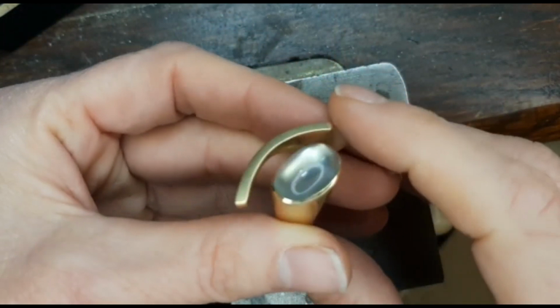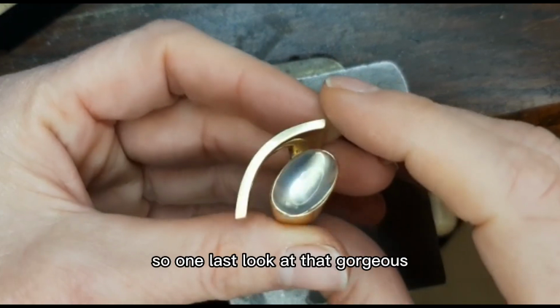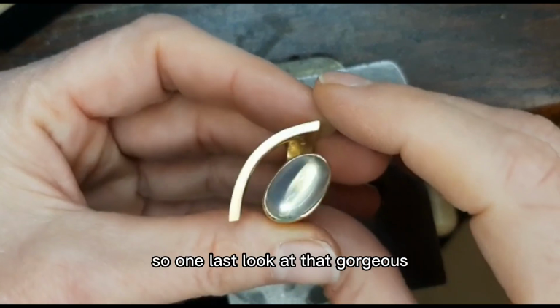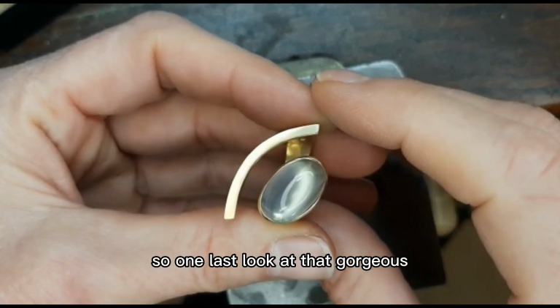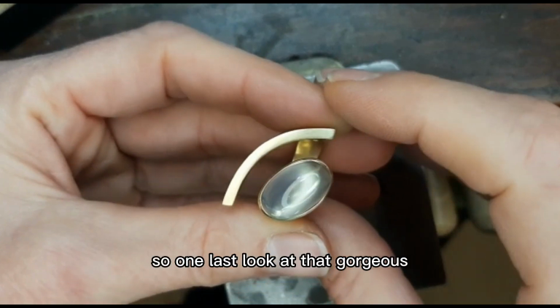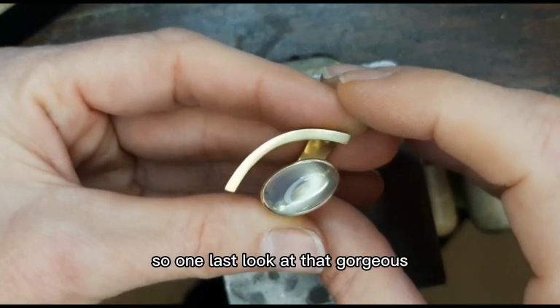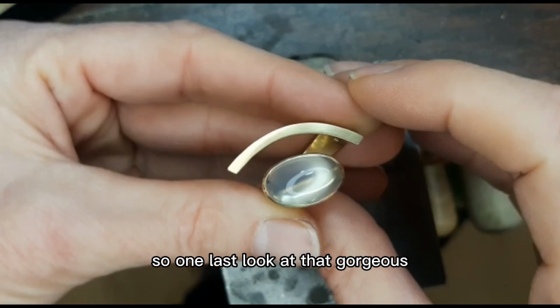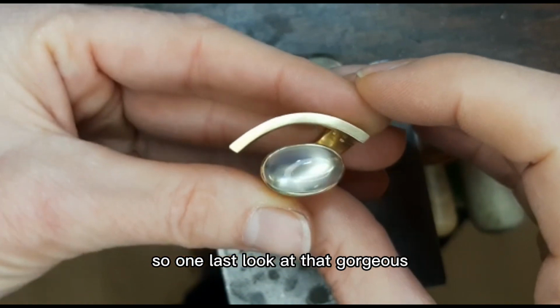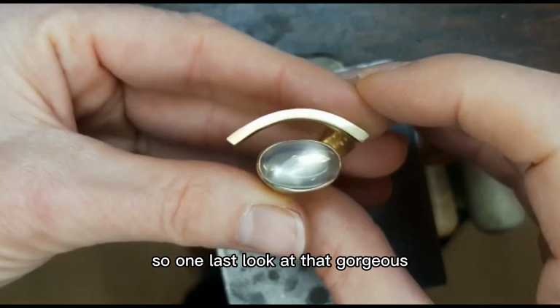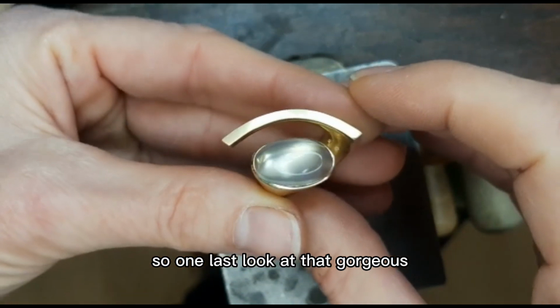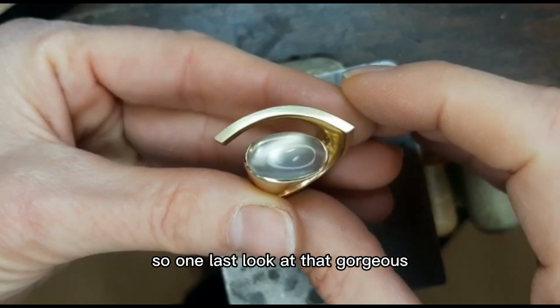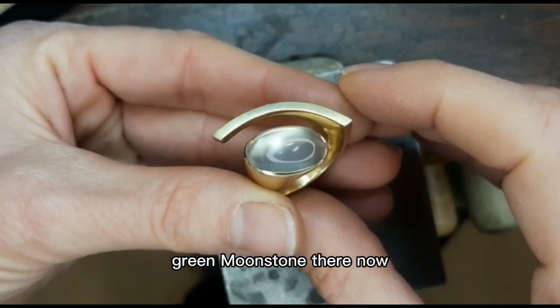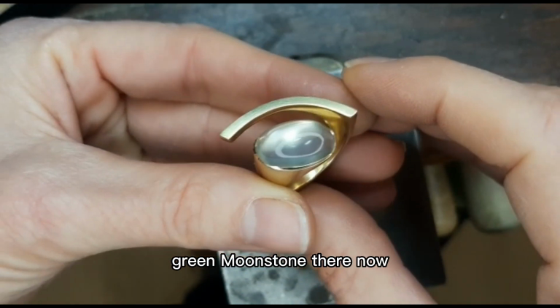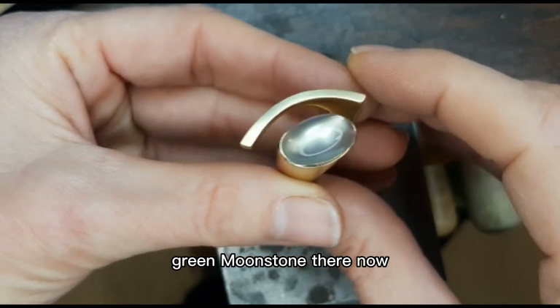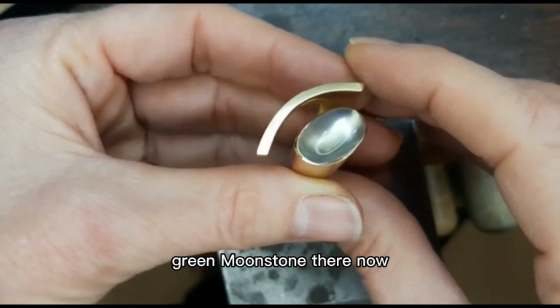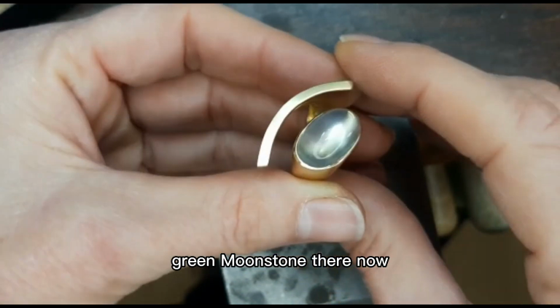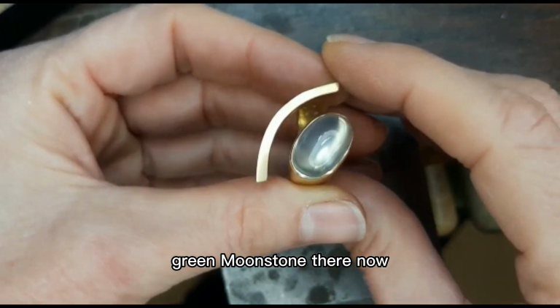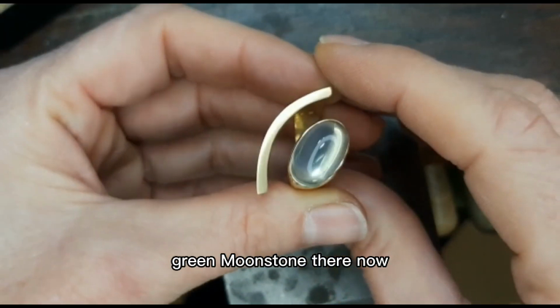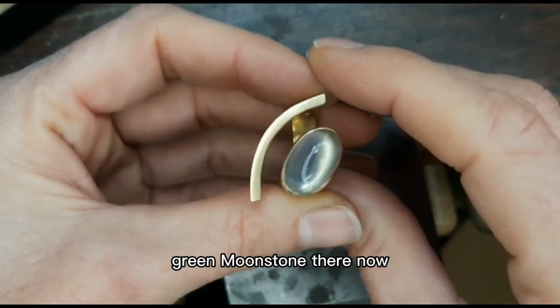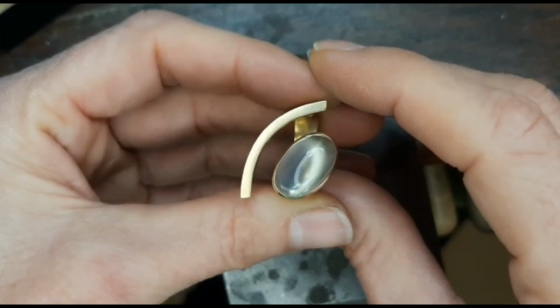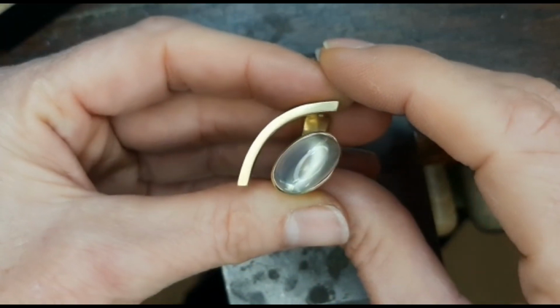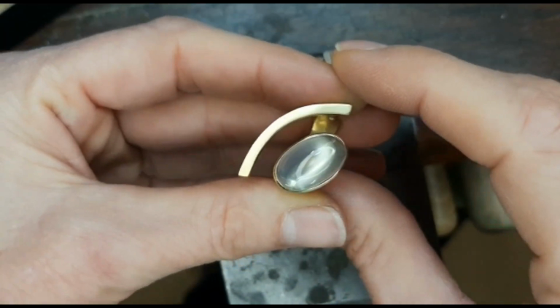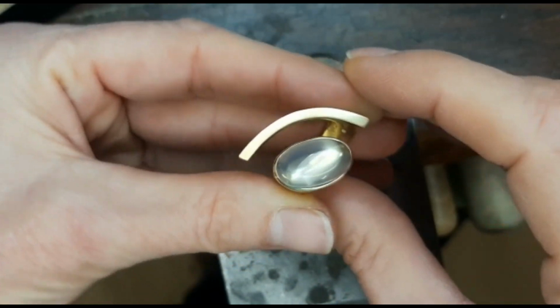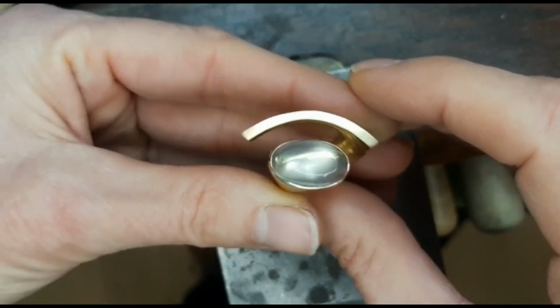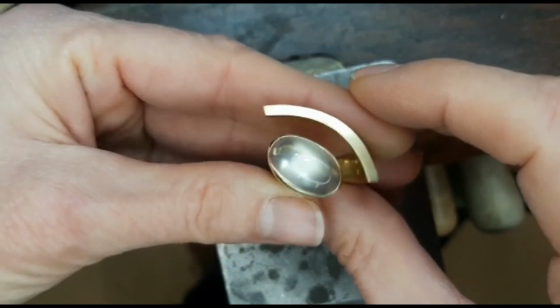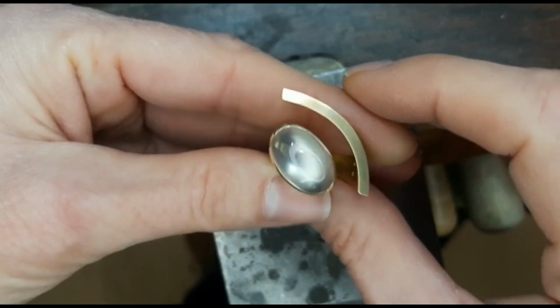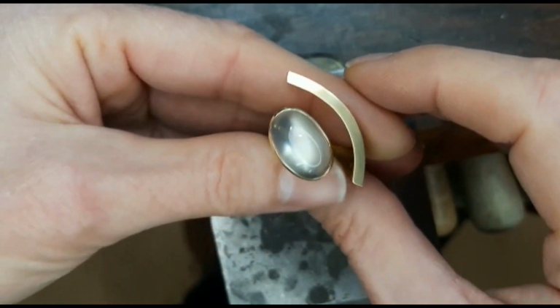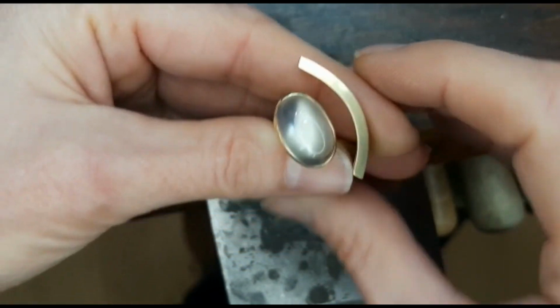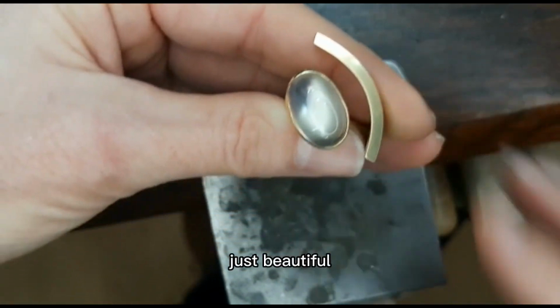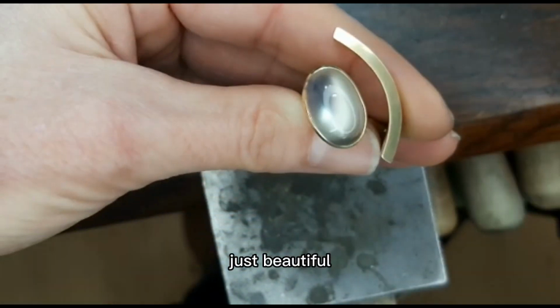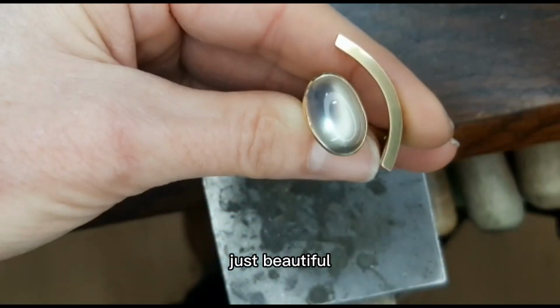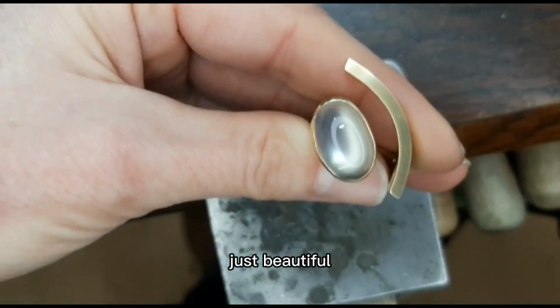So one last look at that gorgeous green moonstone. Just beautiful.